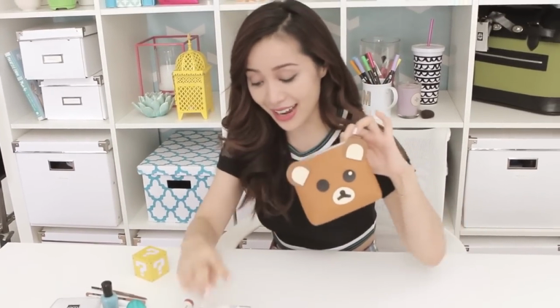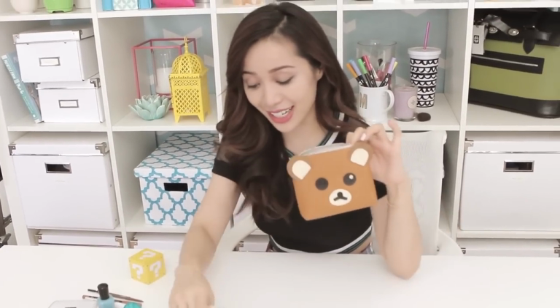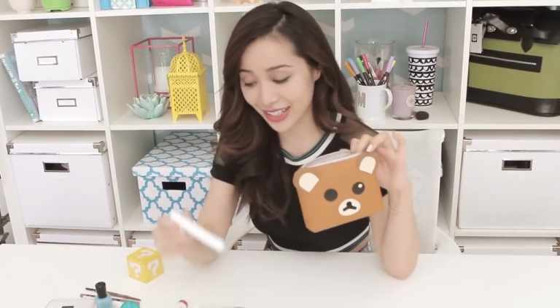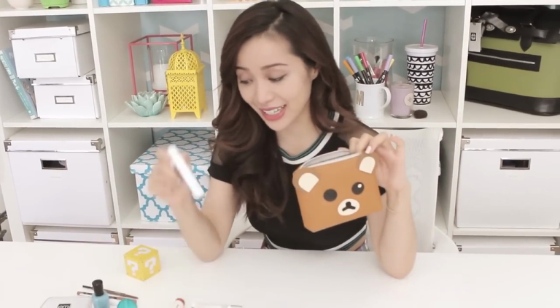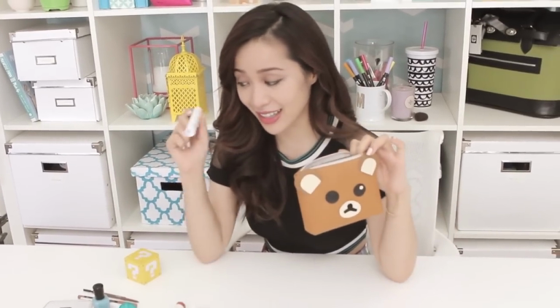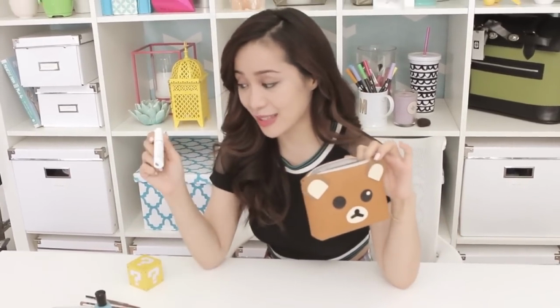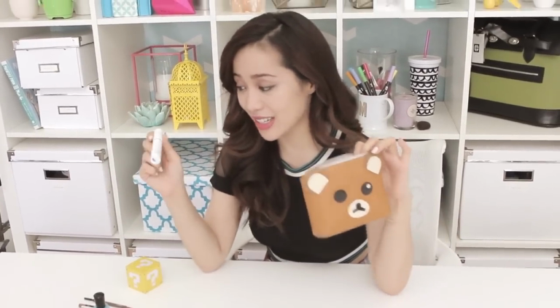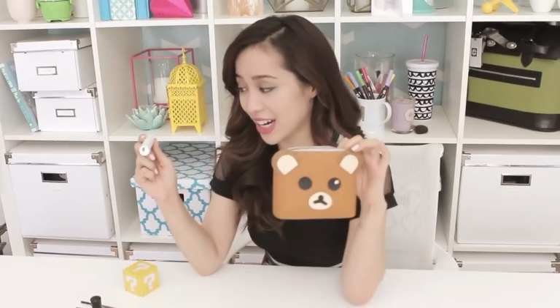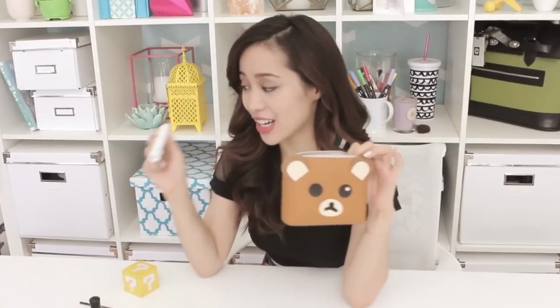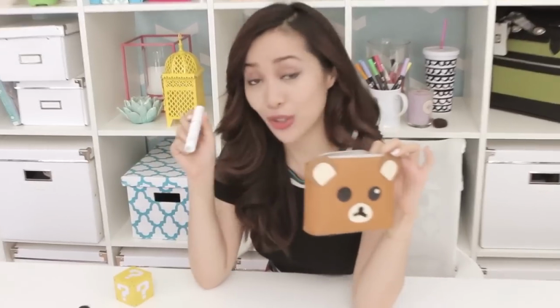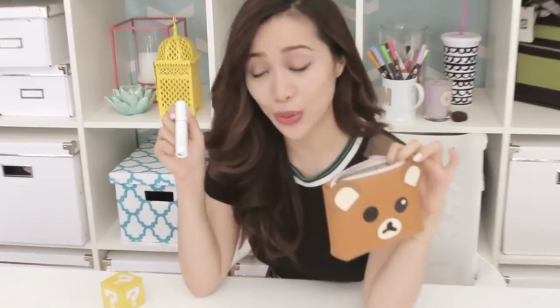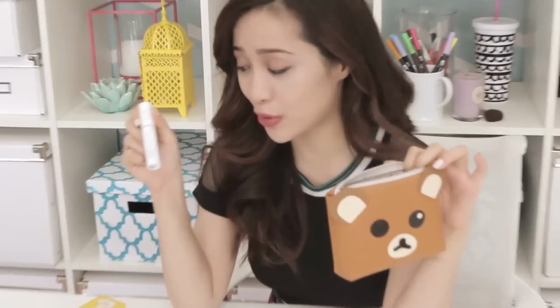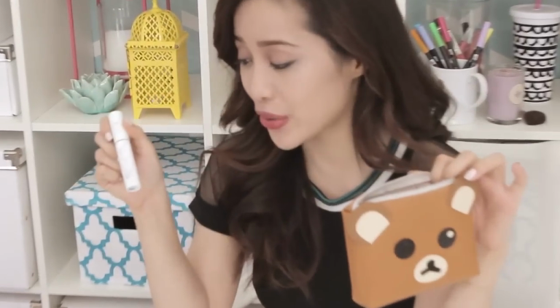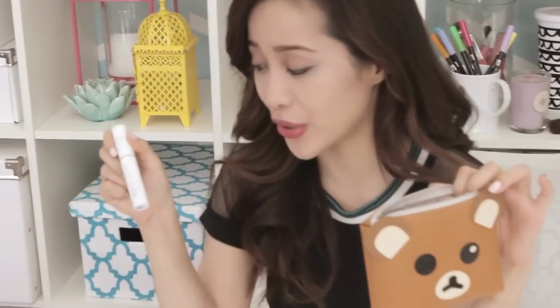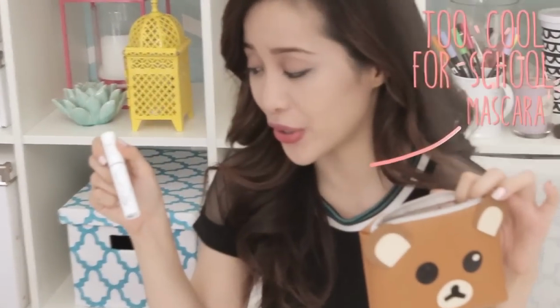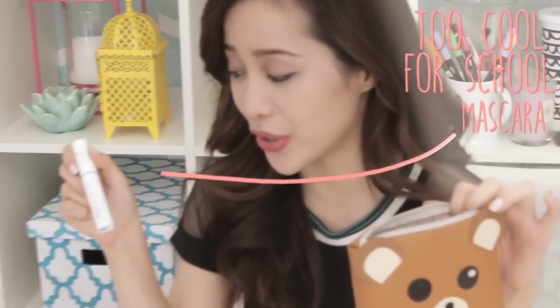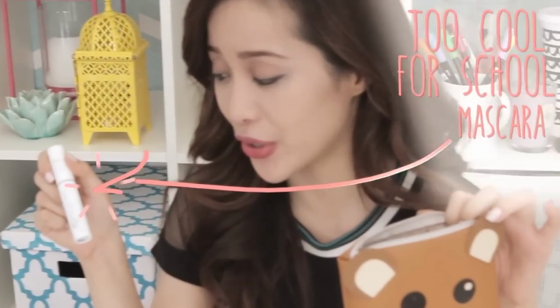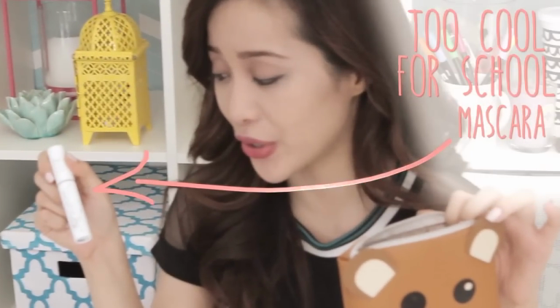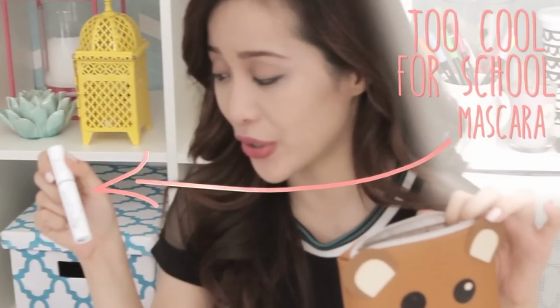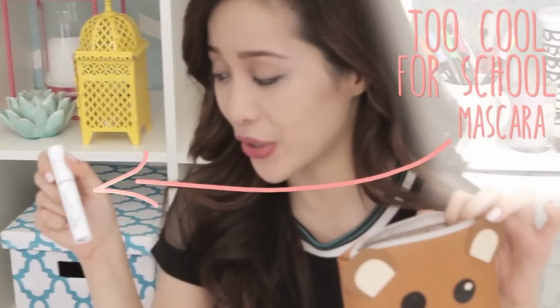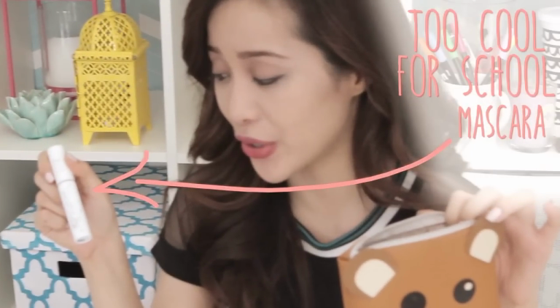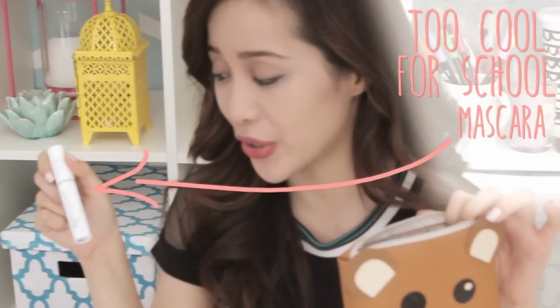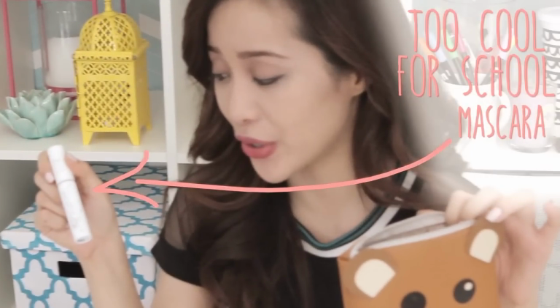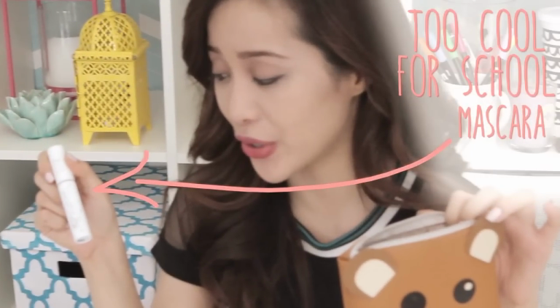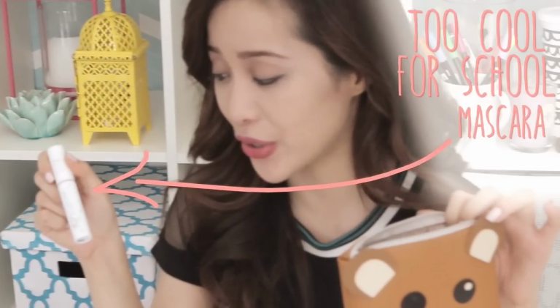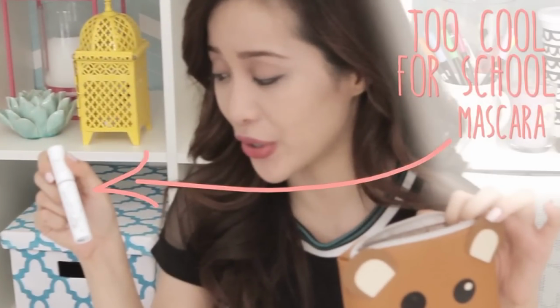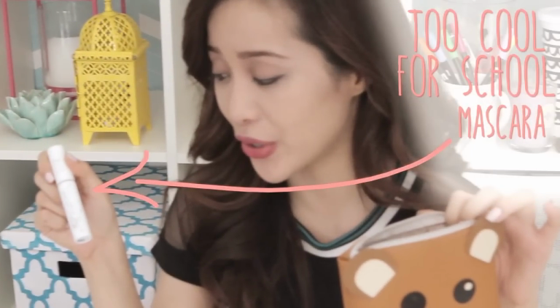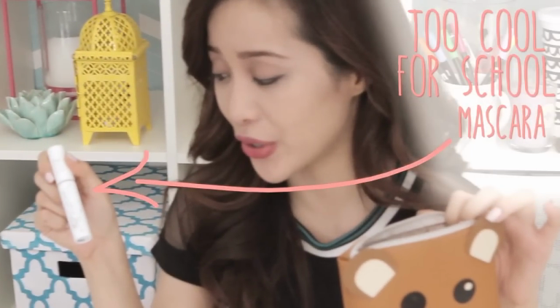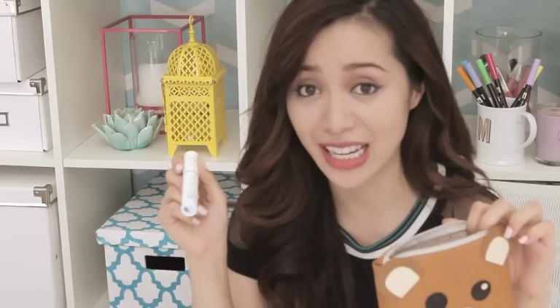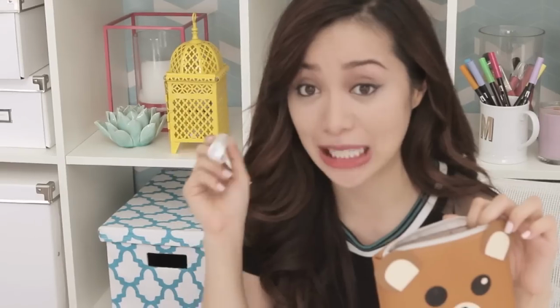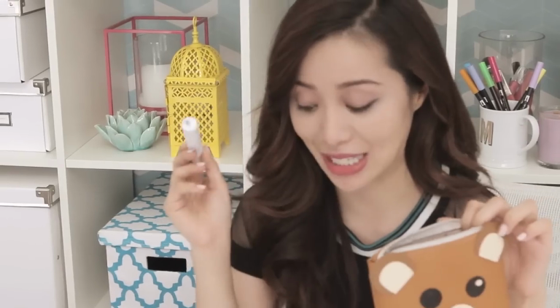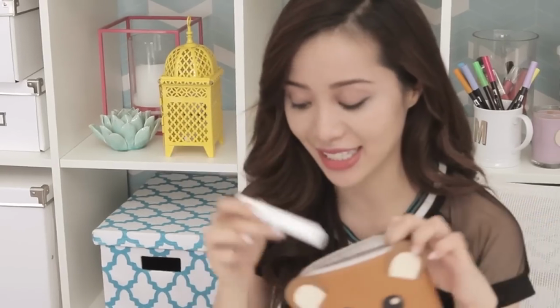I carry this mascara — Too Cool for School. I got this in Korea, it's amazing.